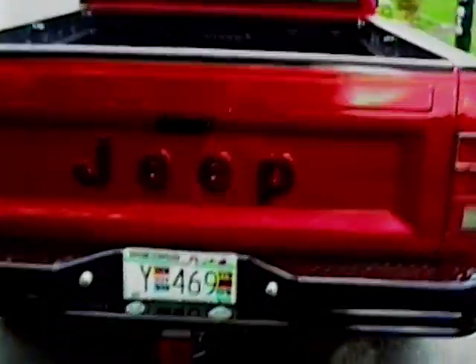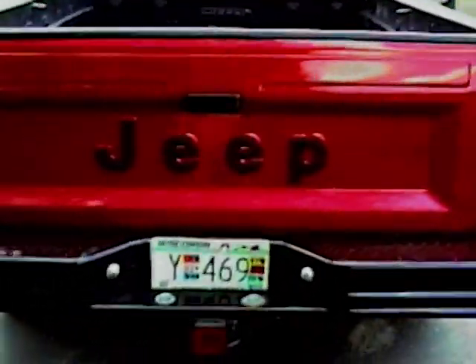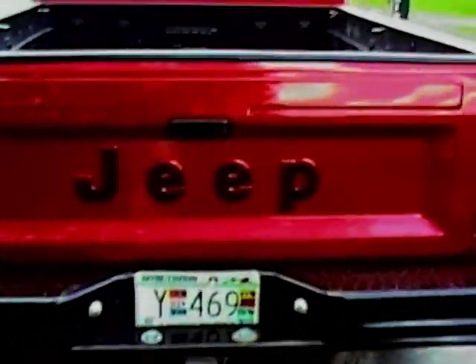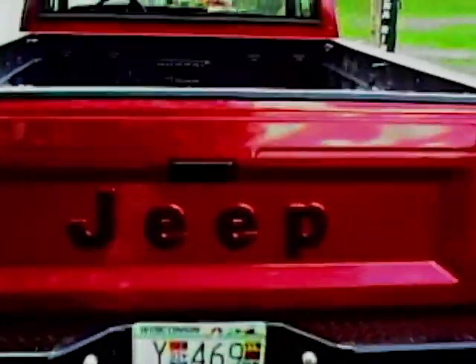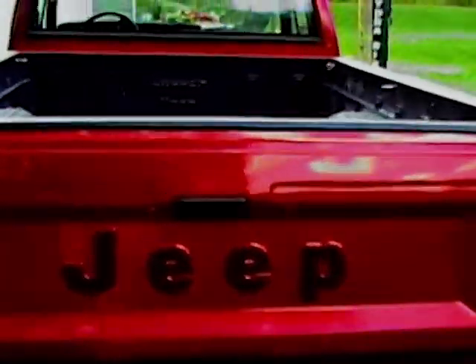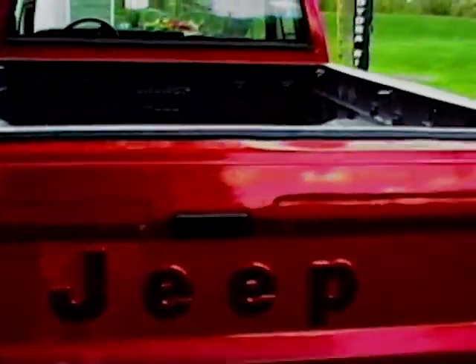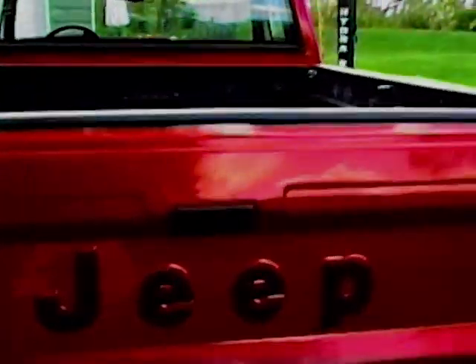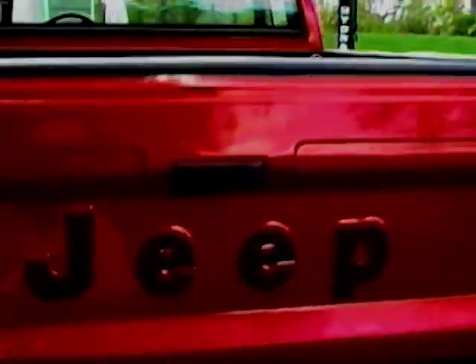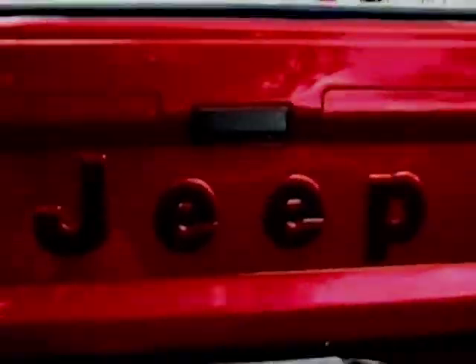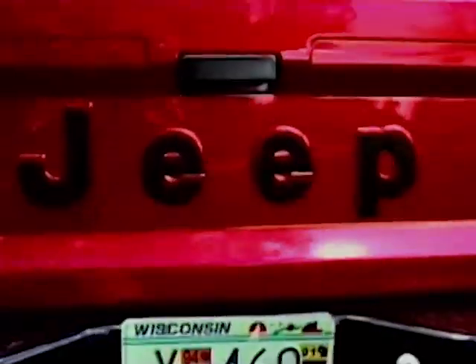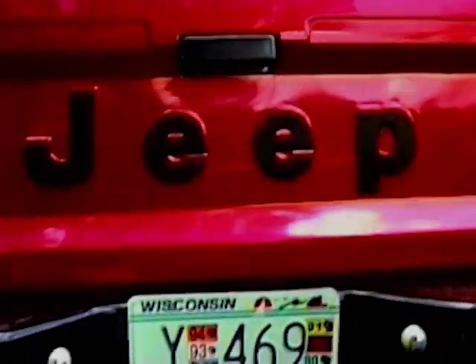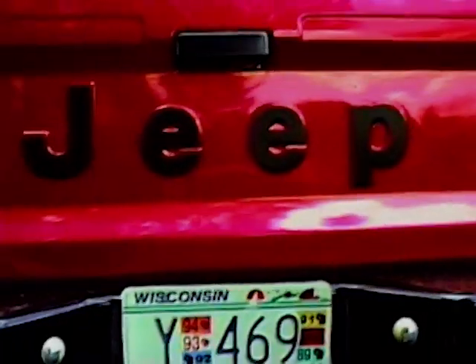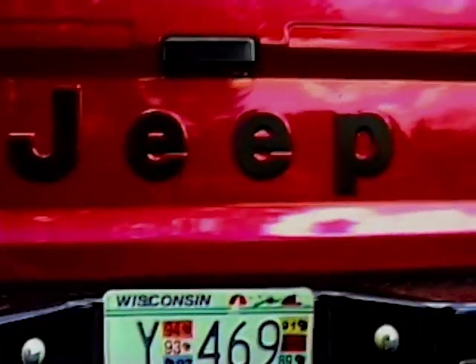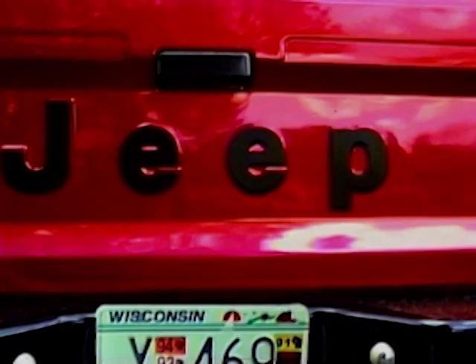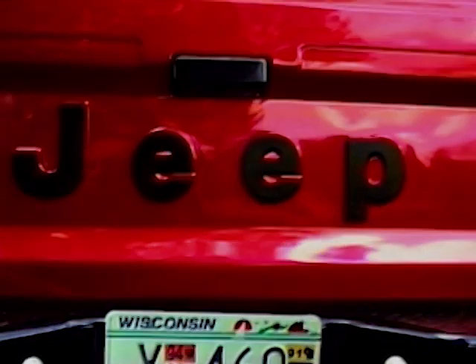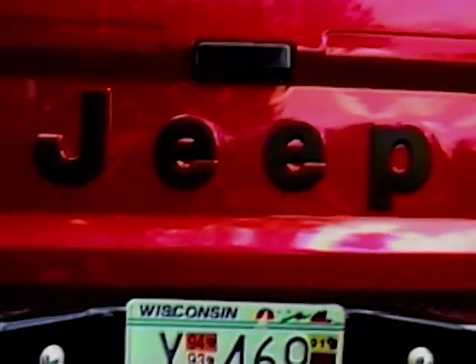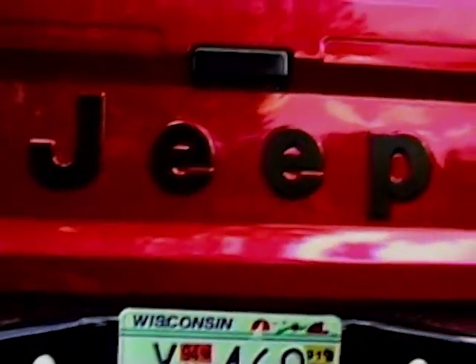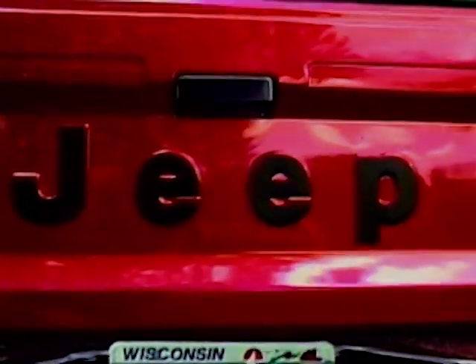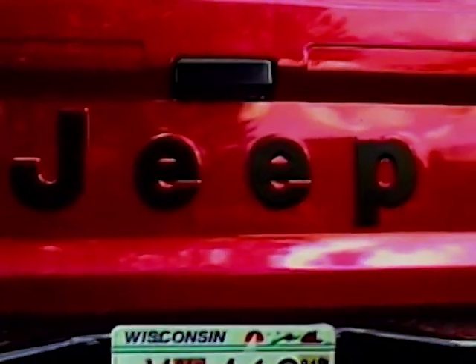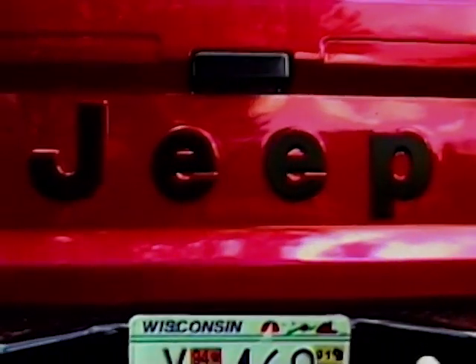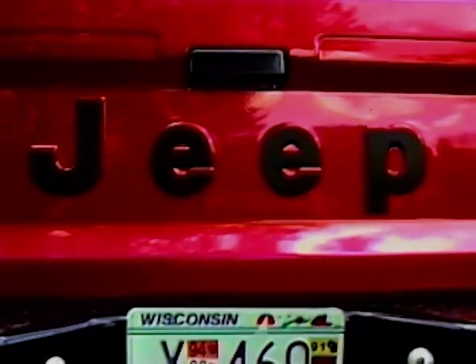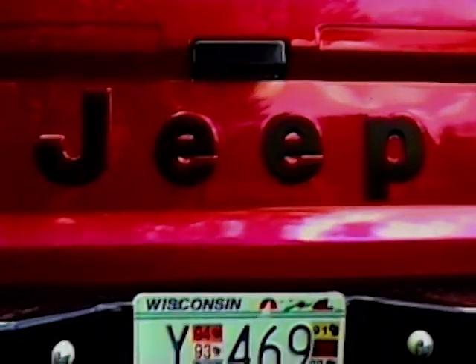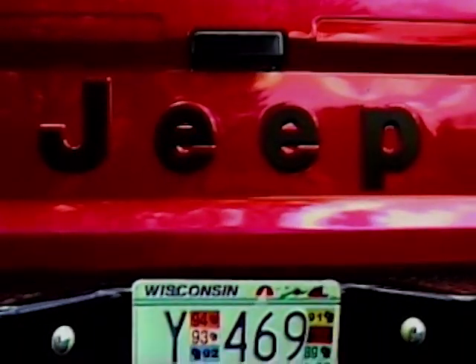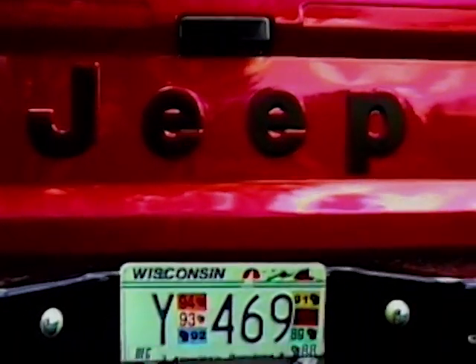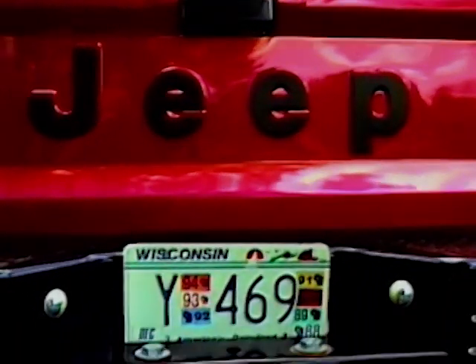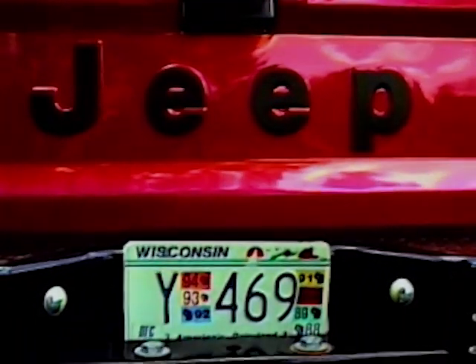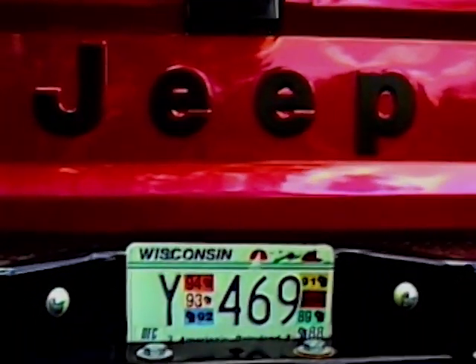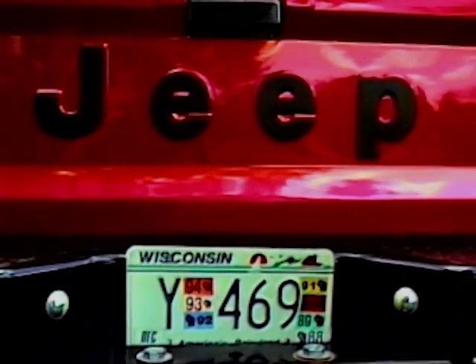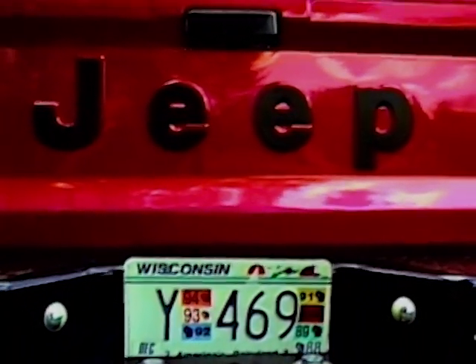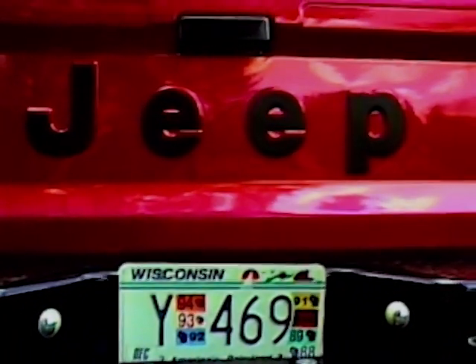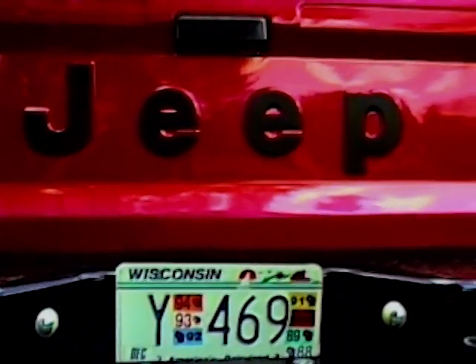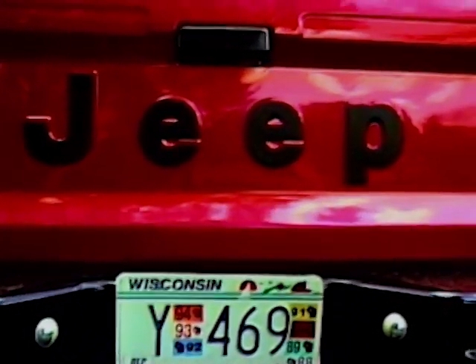That's probably my favorite part about the Jeep — the tailgate. I like that a lot.